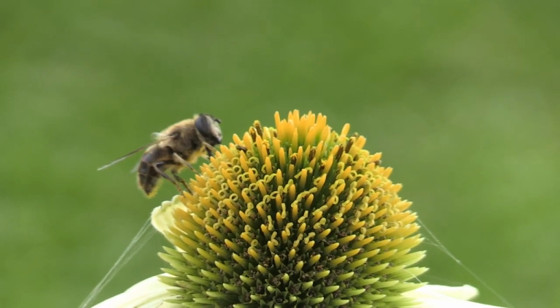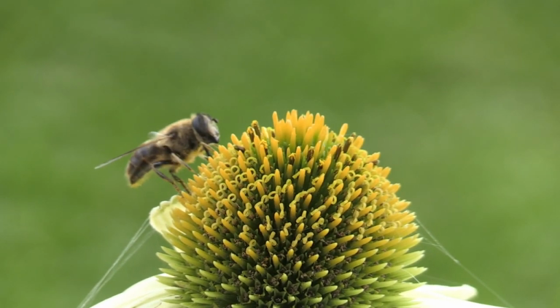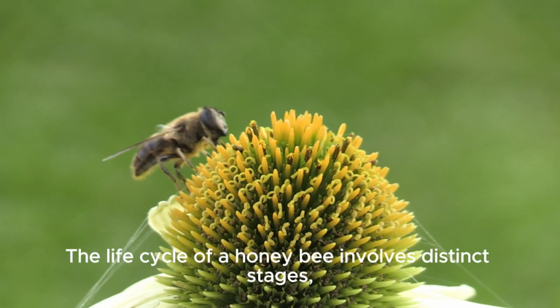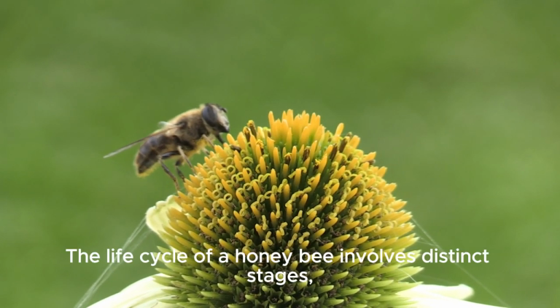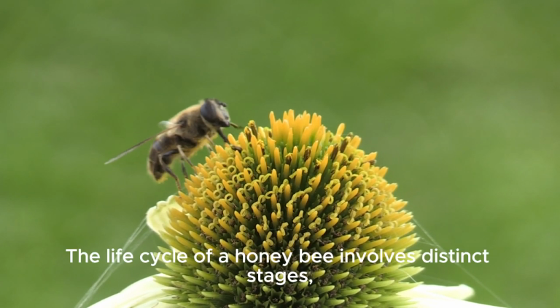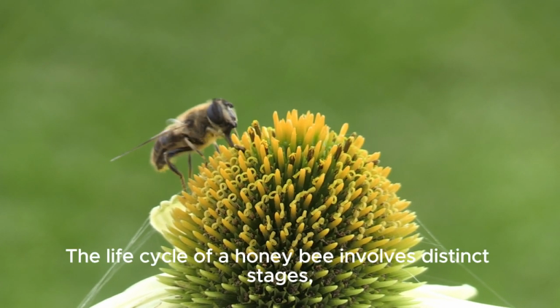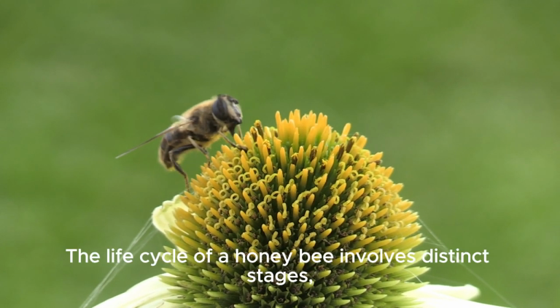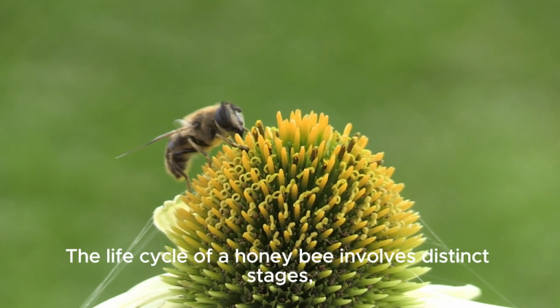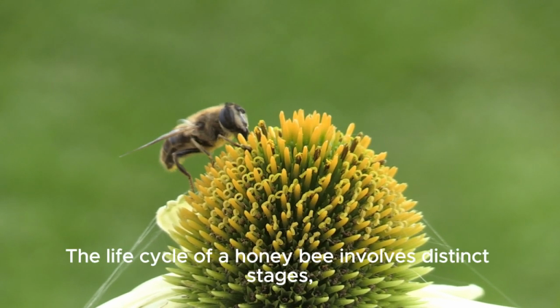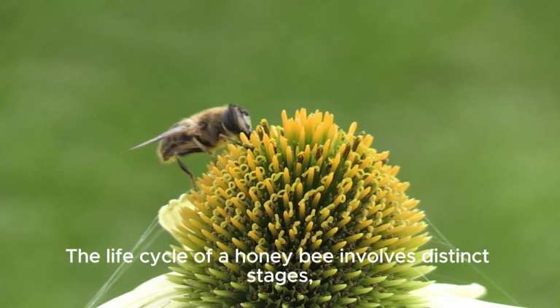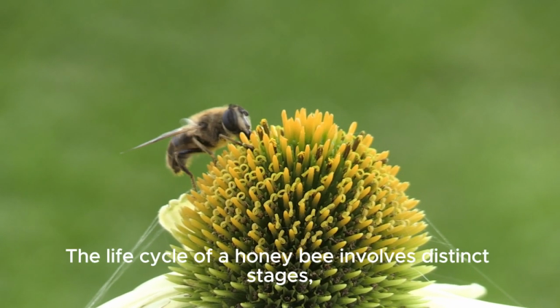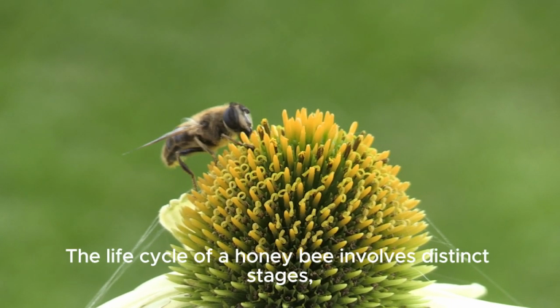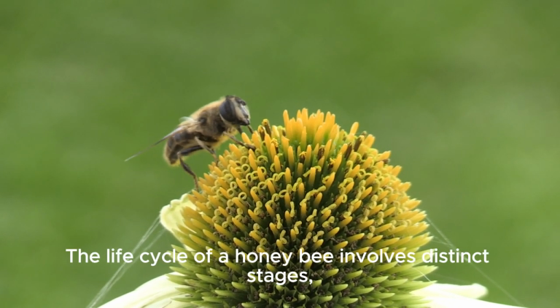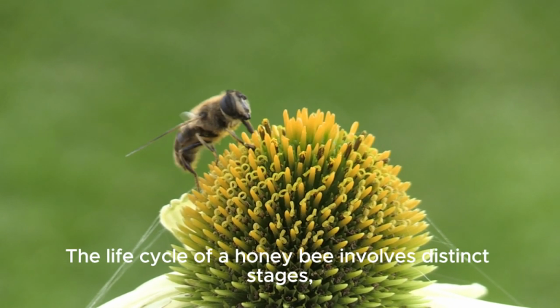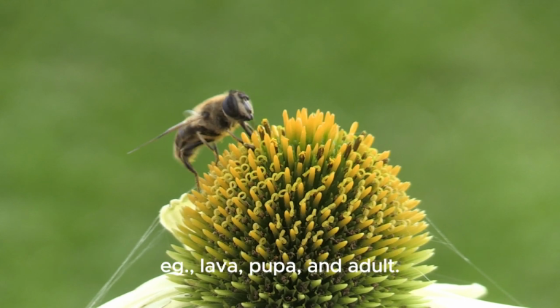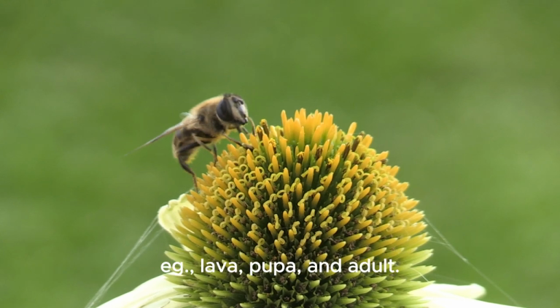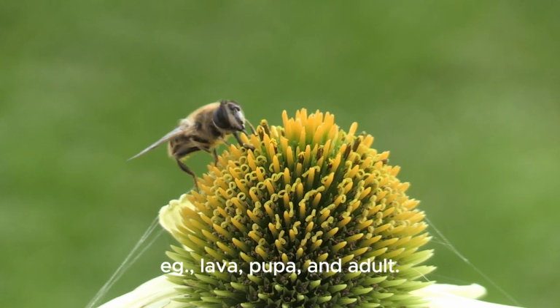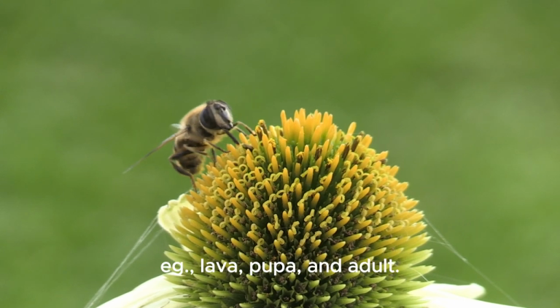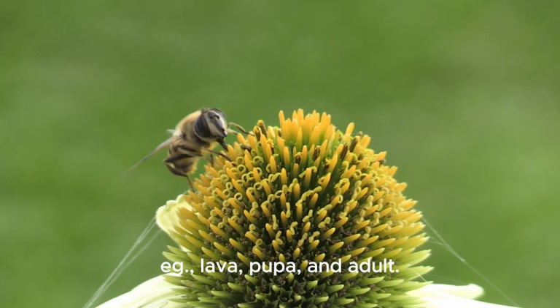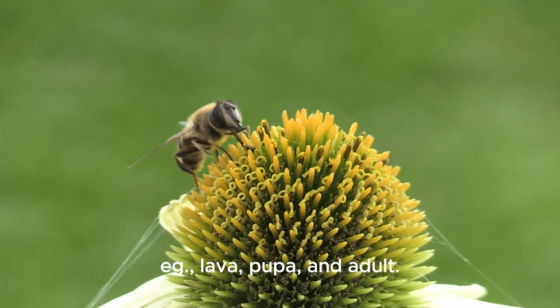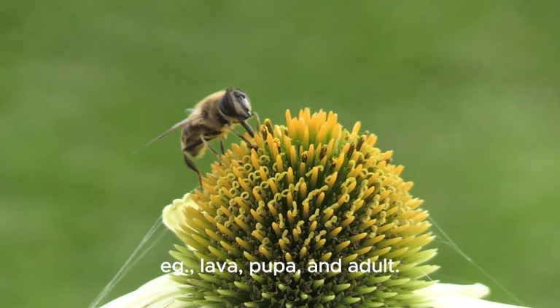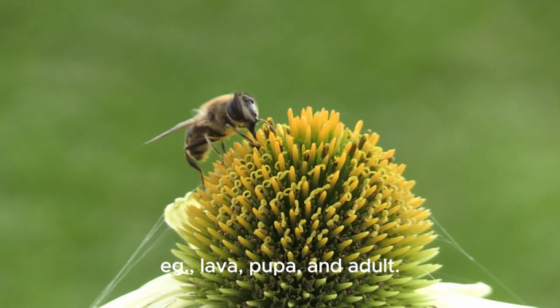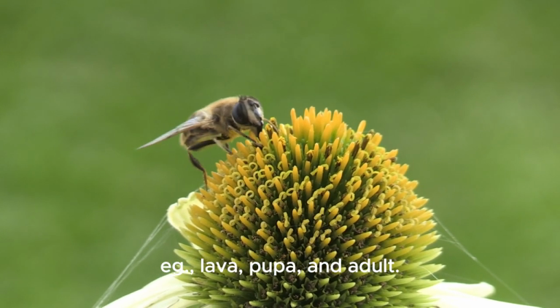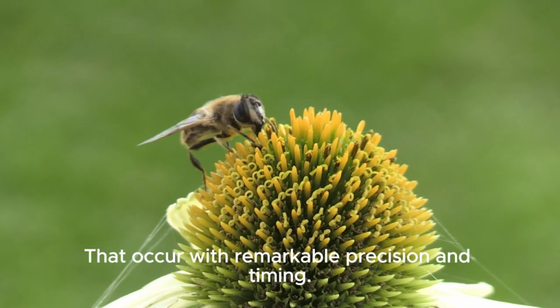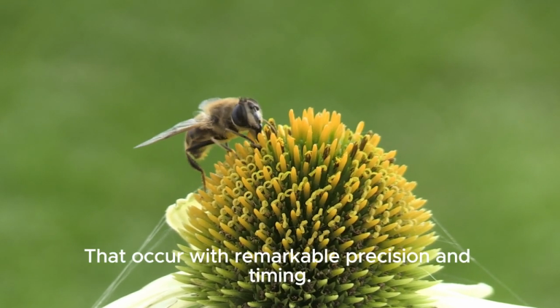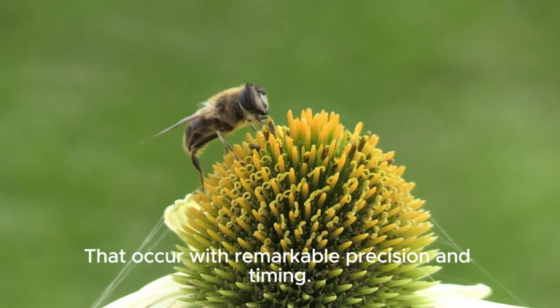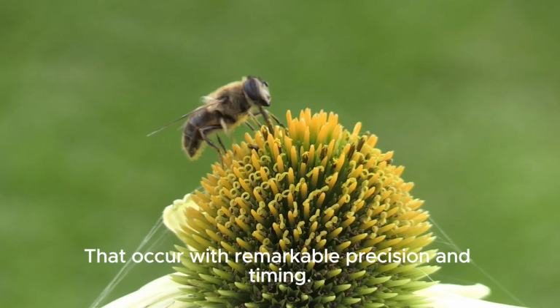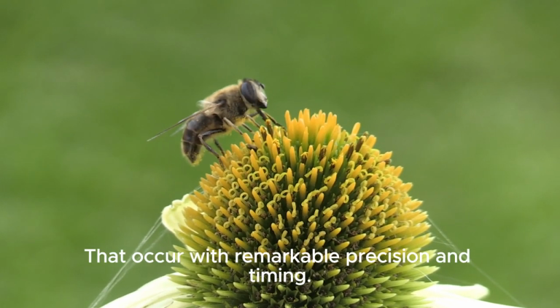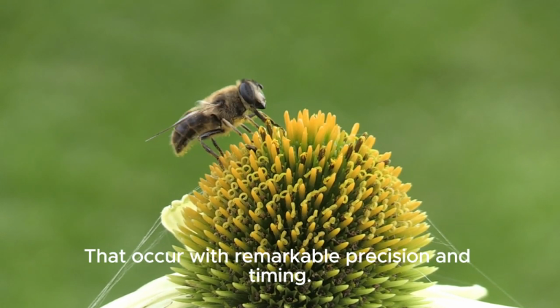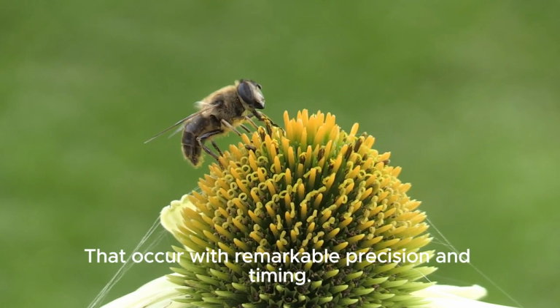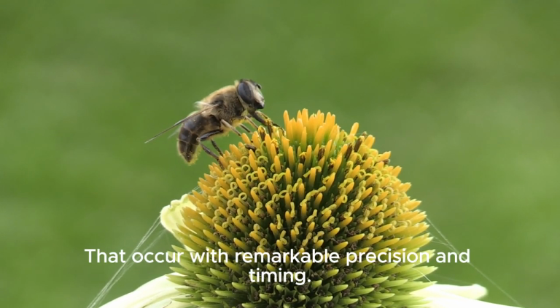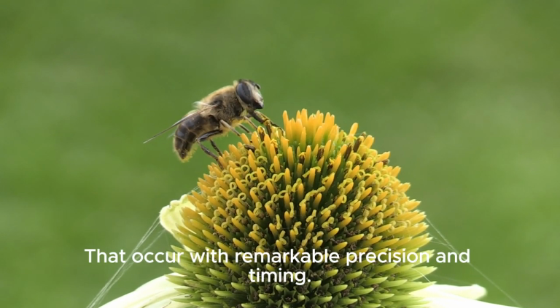The life cycle of a honeybee involves distinct stages — egg, larva, pupa and adult — that occur with remarkable precision and timing.